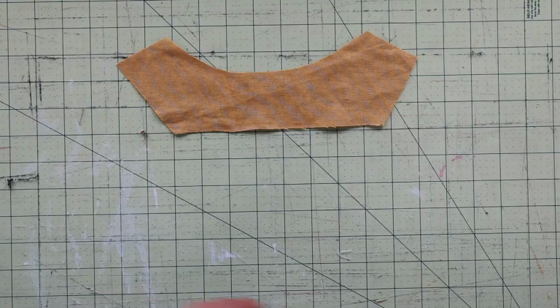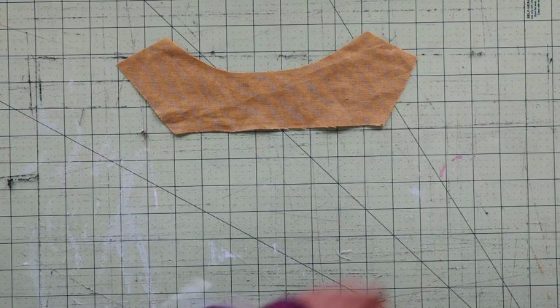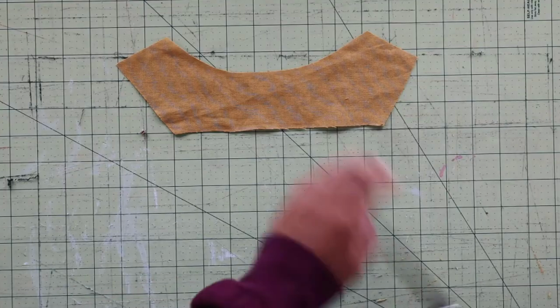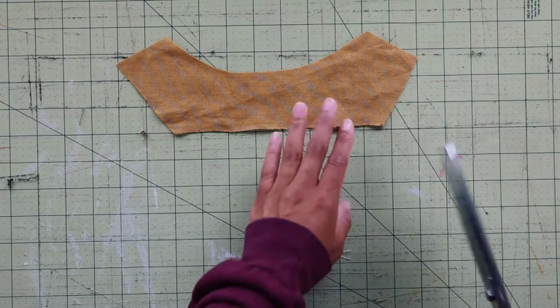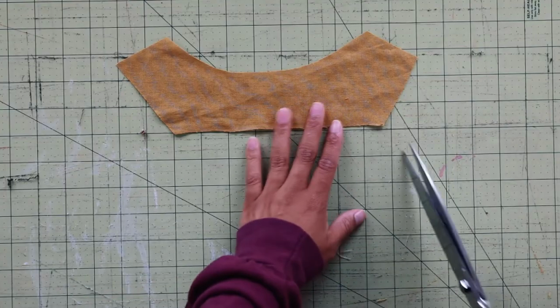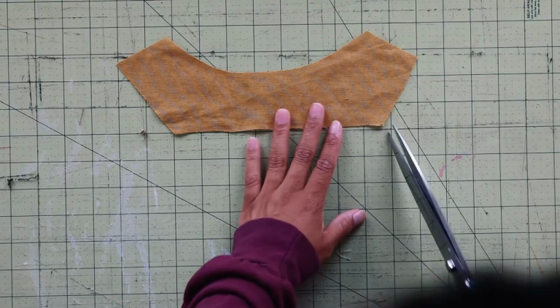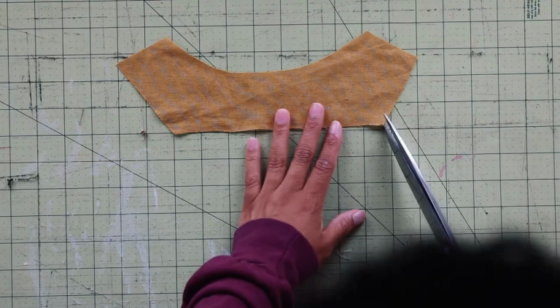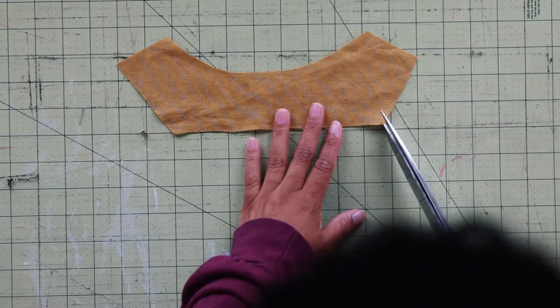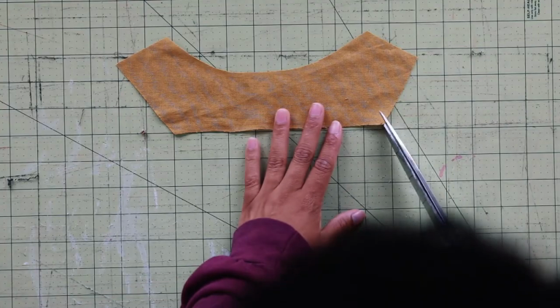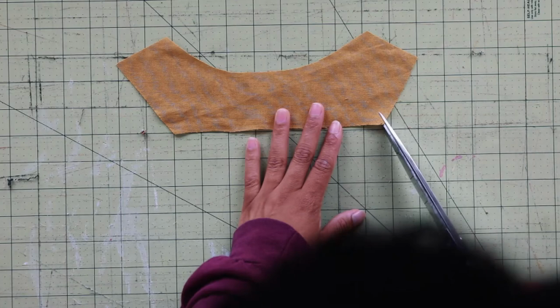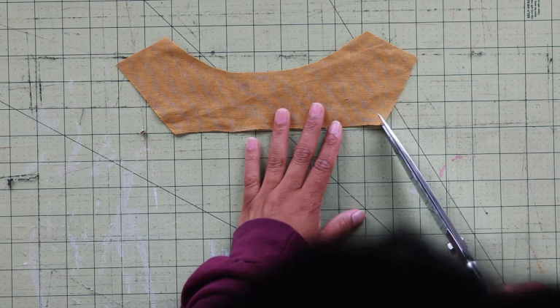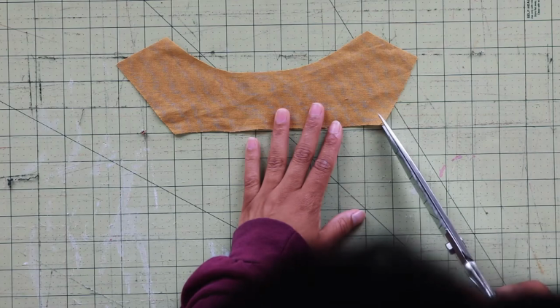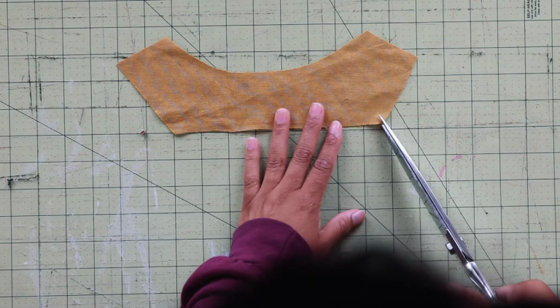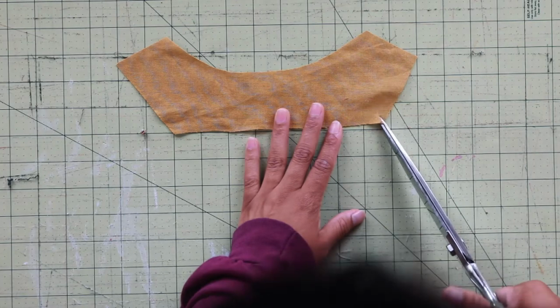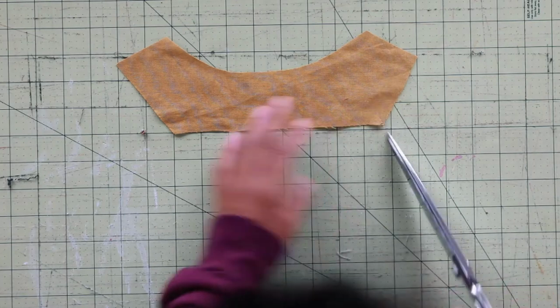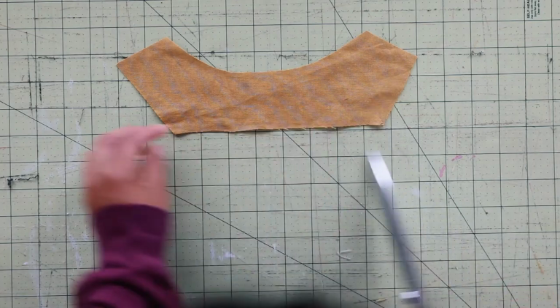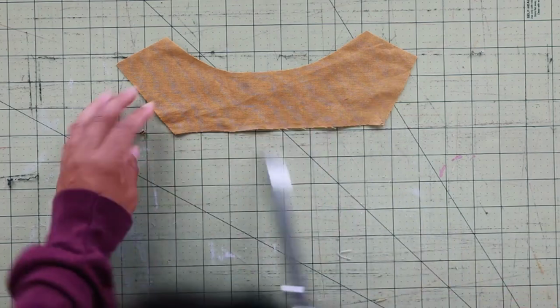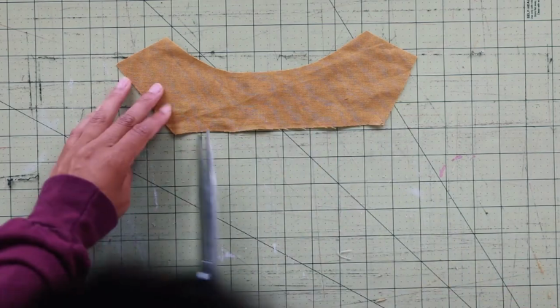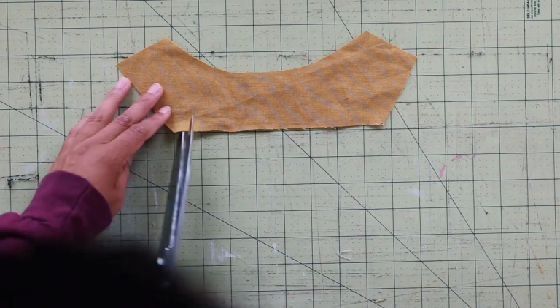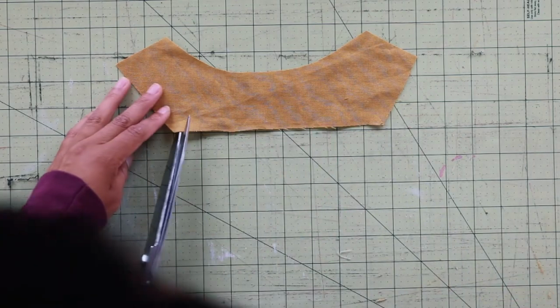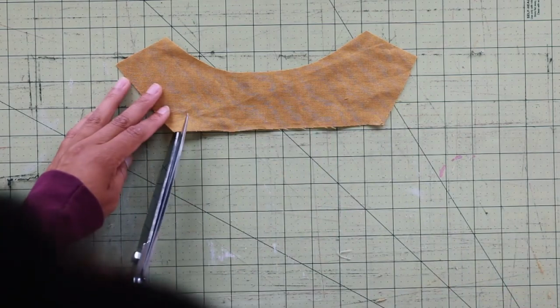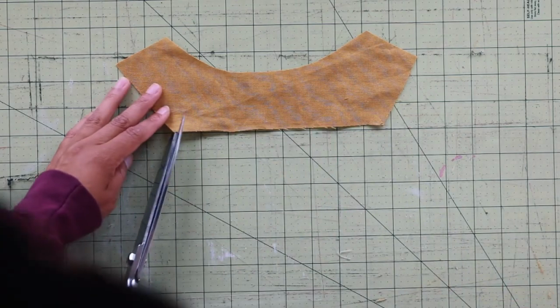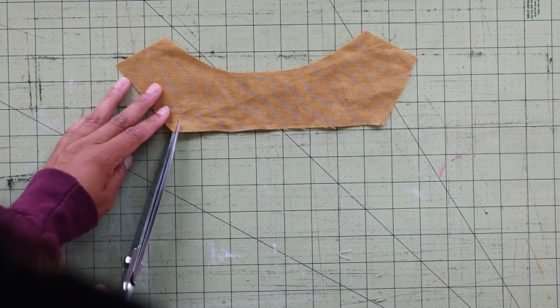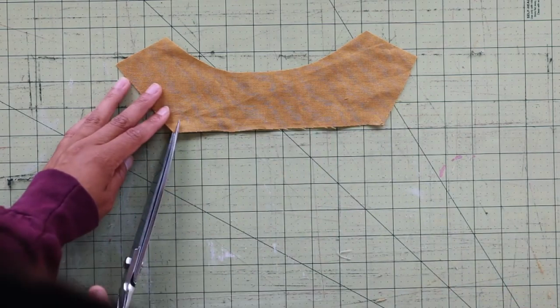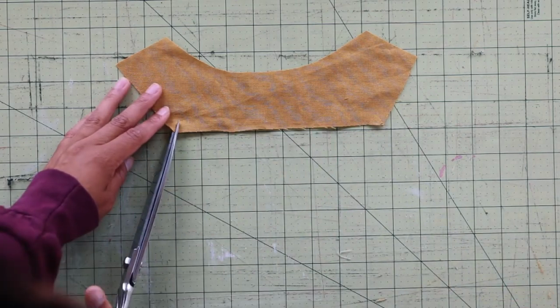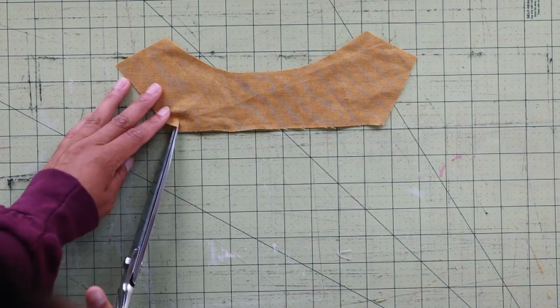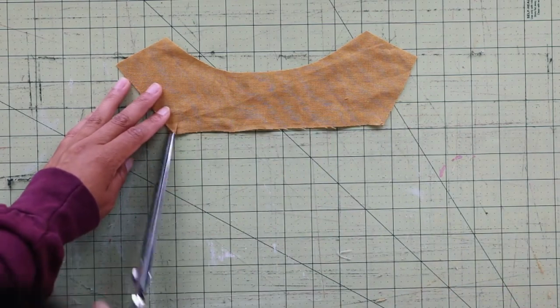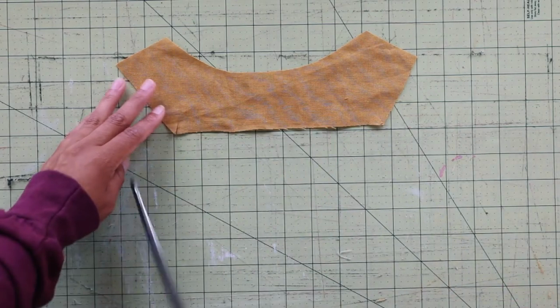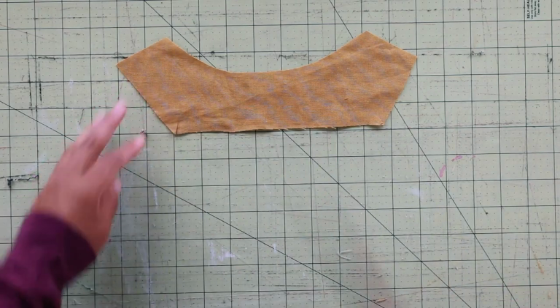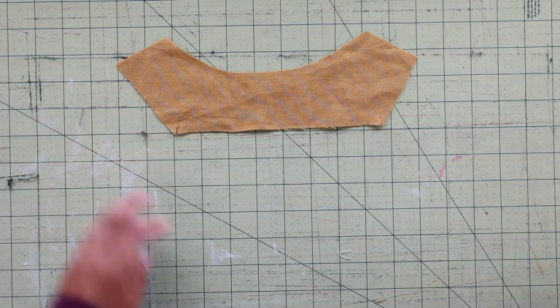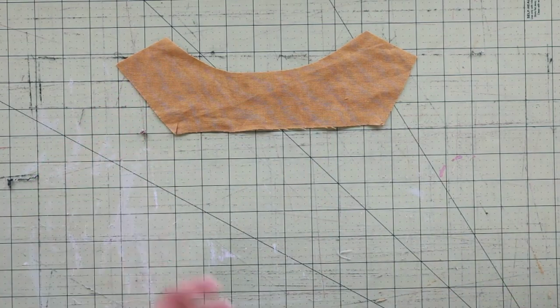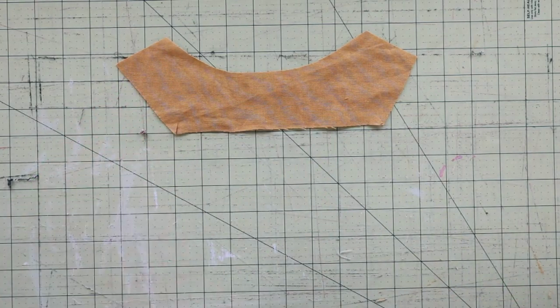After the lining, I snipped one quarter inch into the corners to be able to fold when hemming.